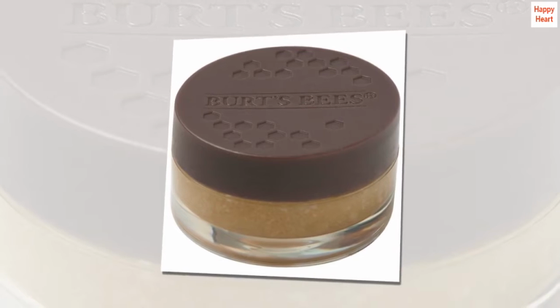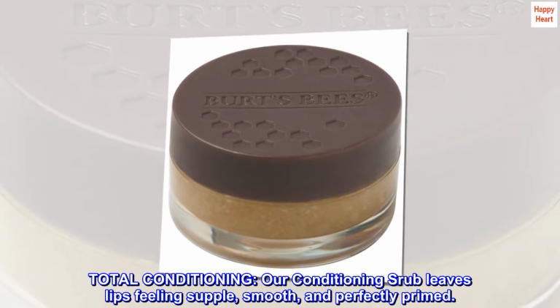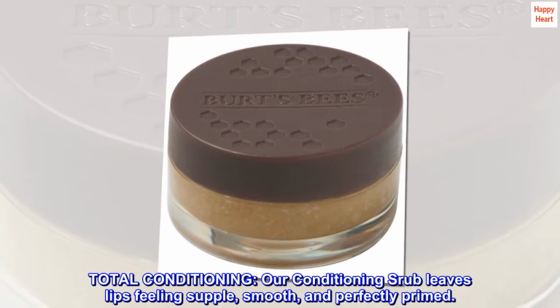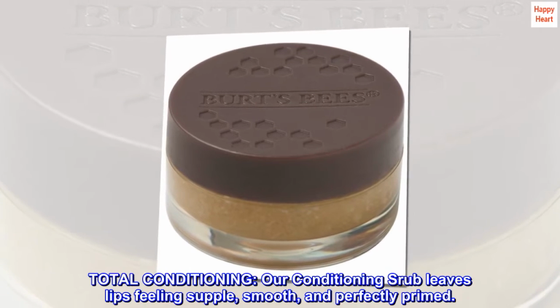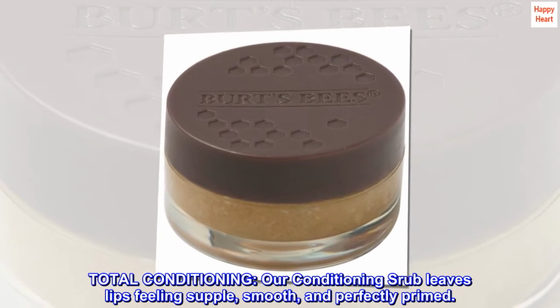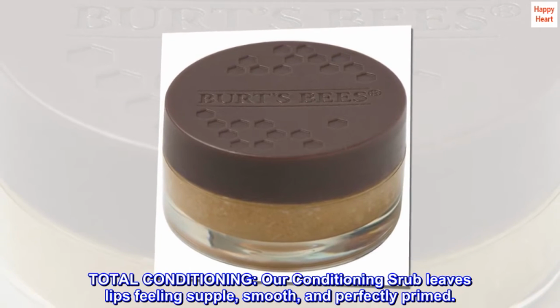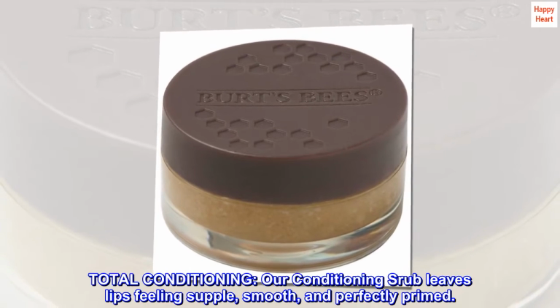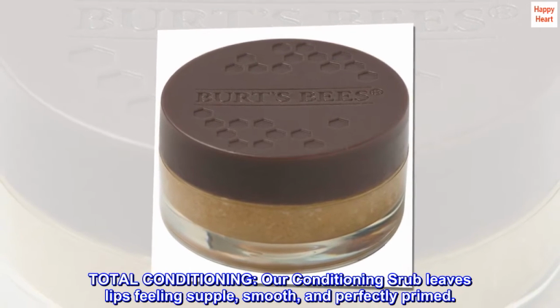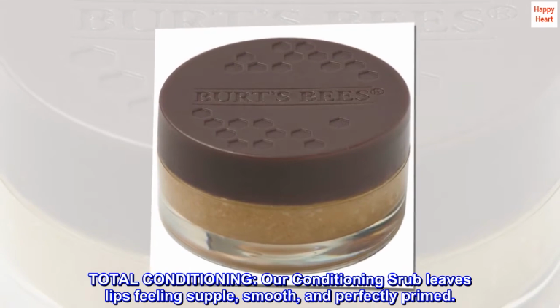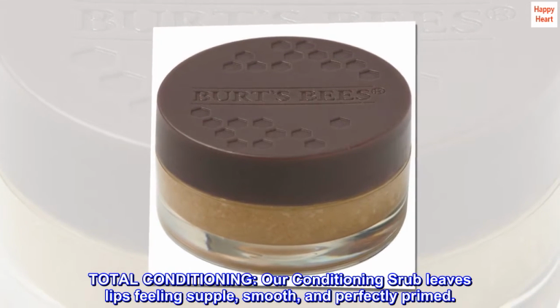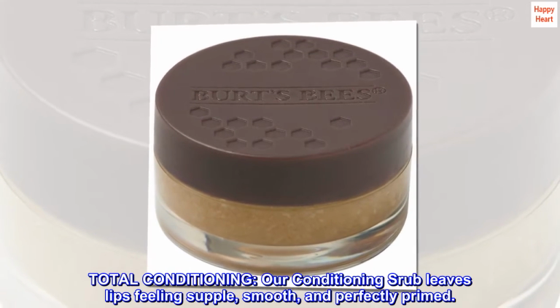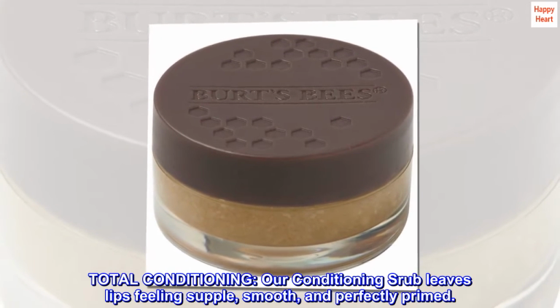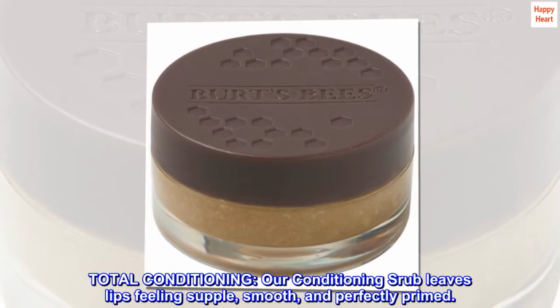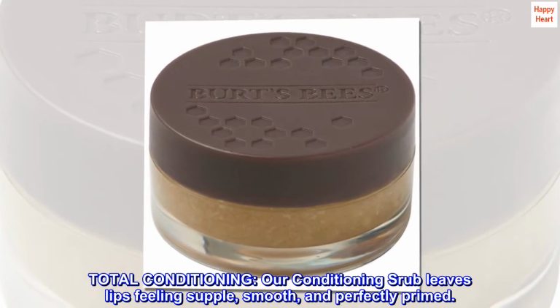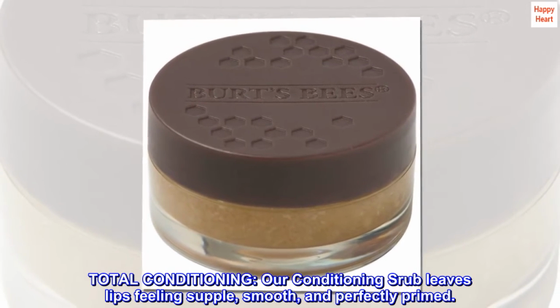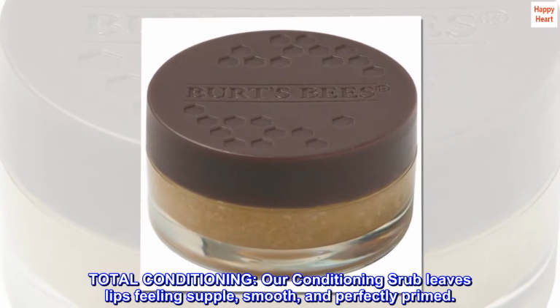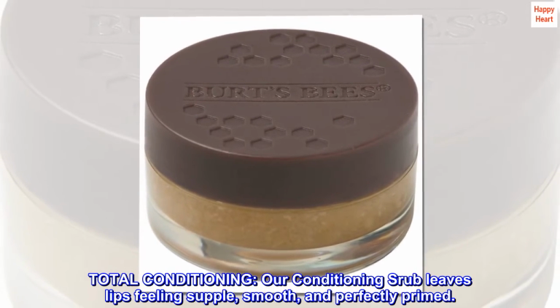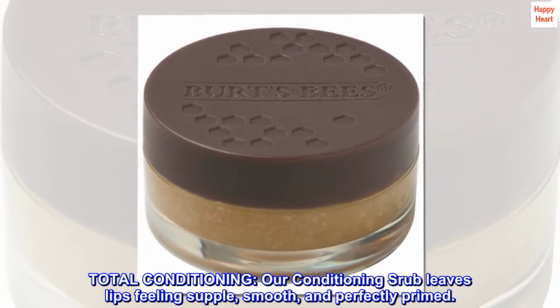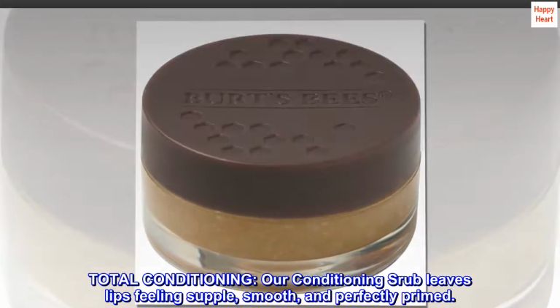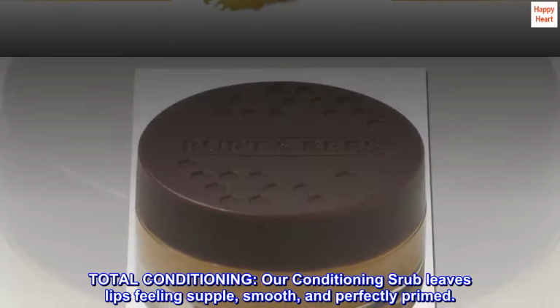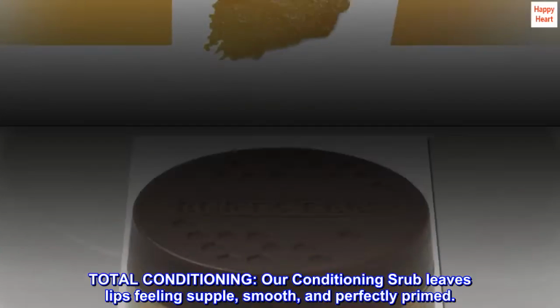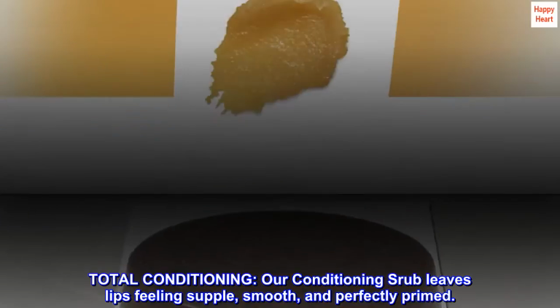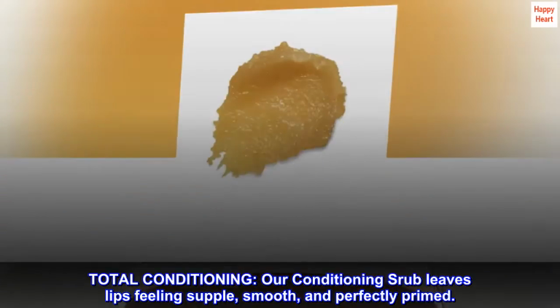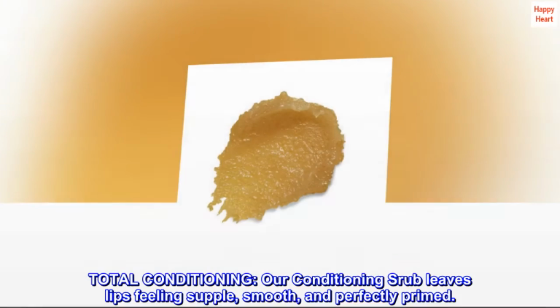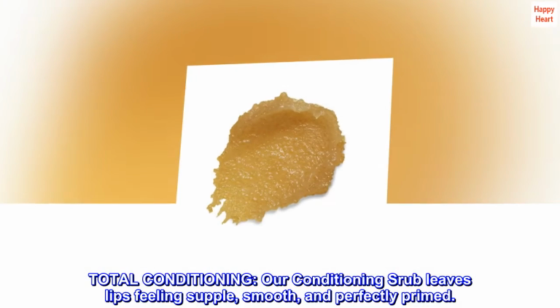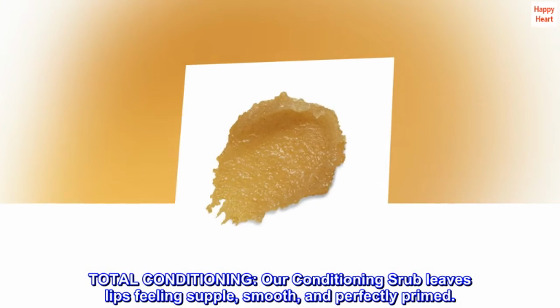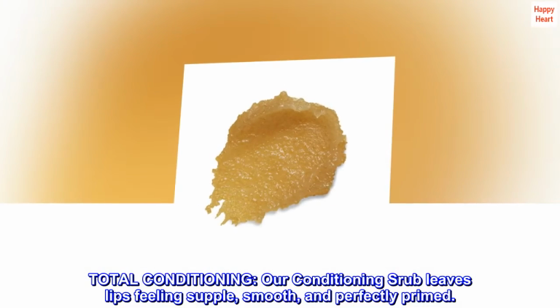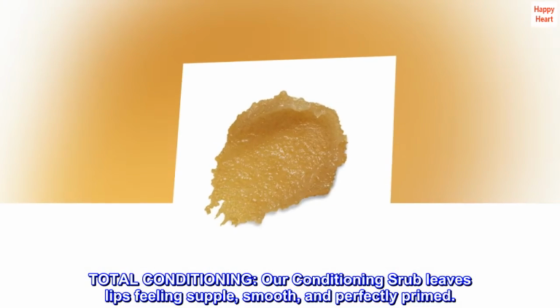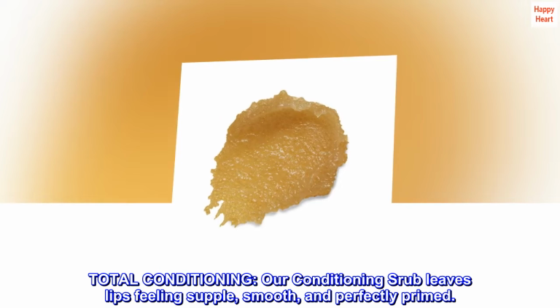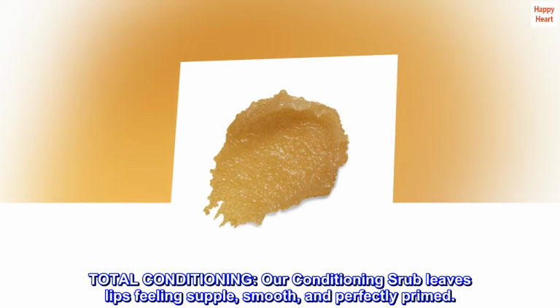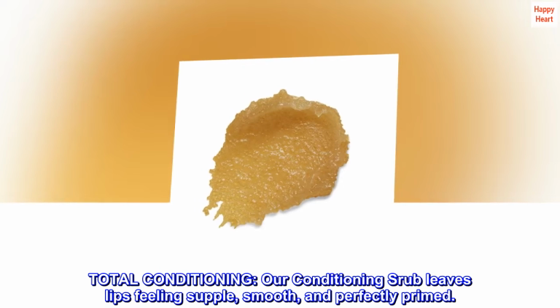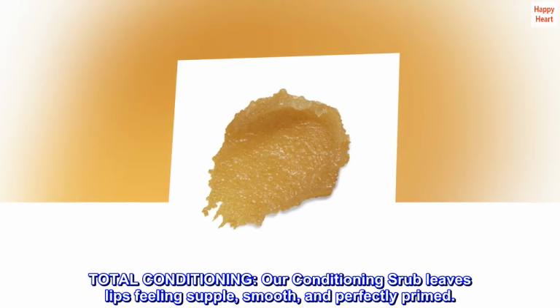Total Conditioning. Our Conditioning Scrub leaves lips feeling supple, smooth, and perfectly primed.